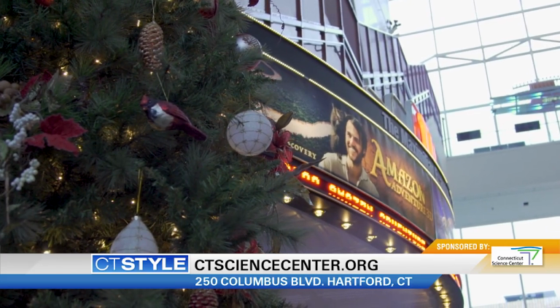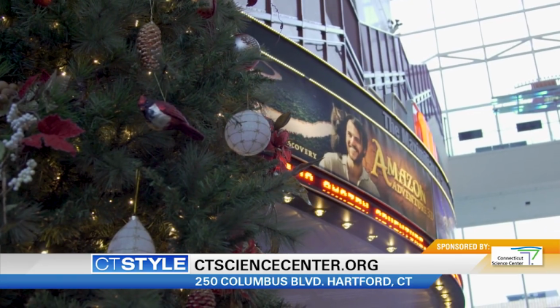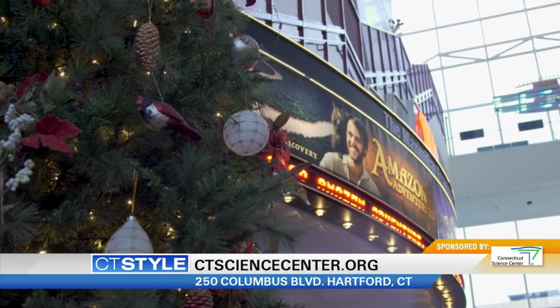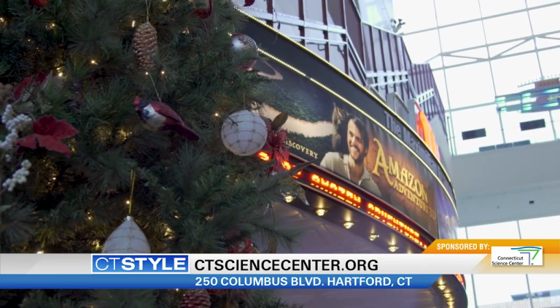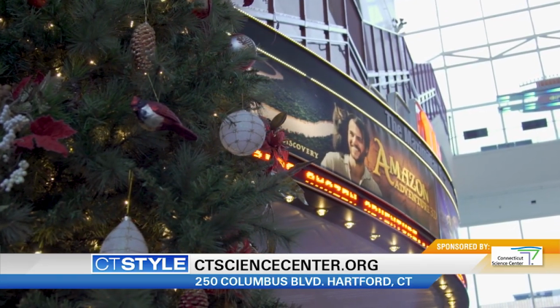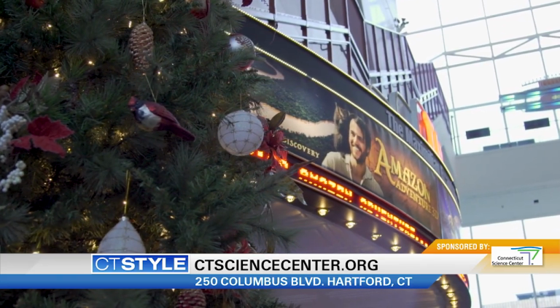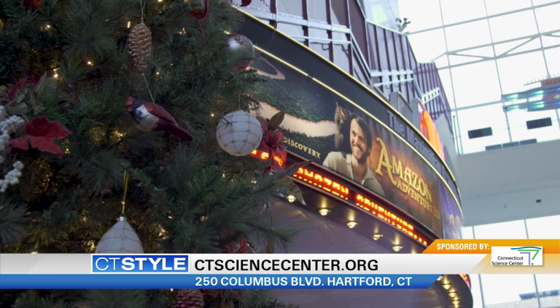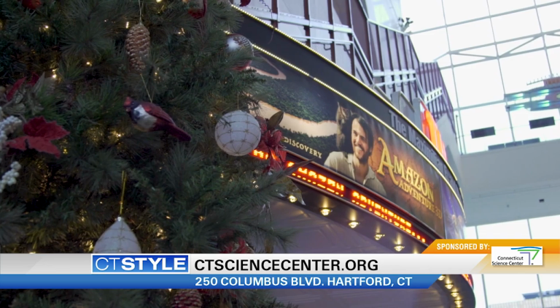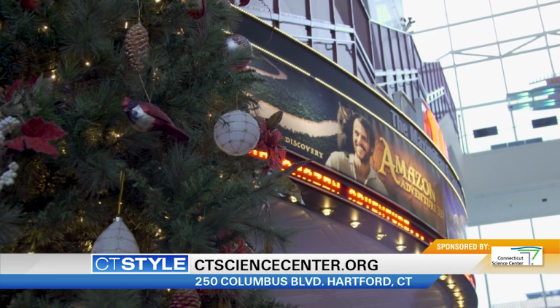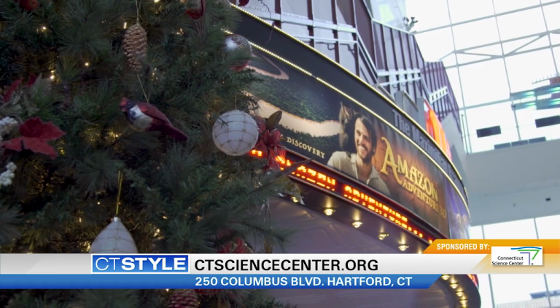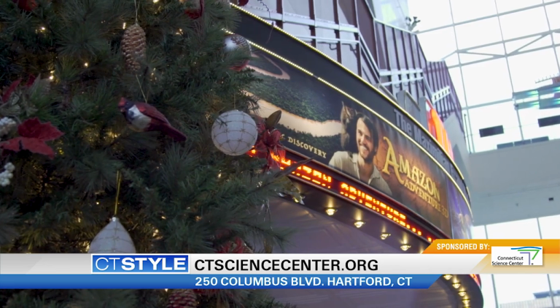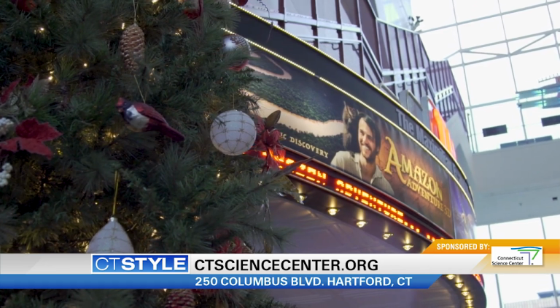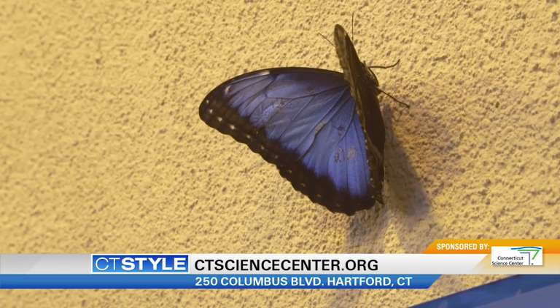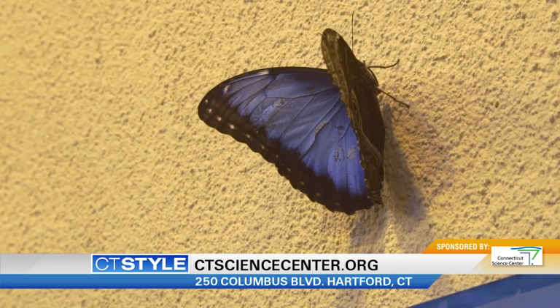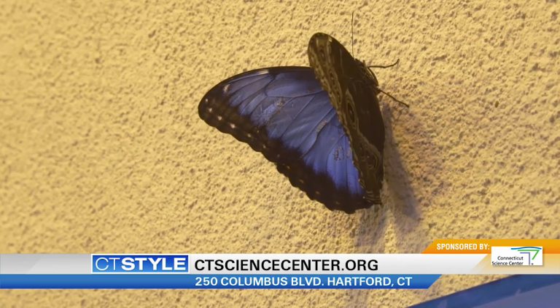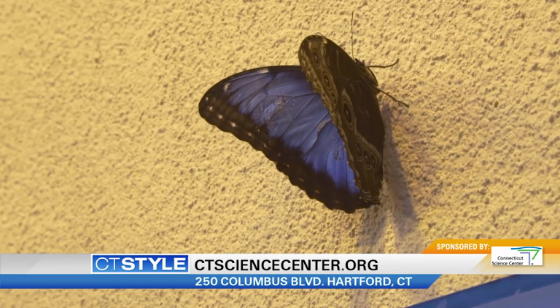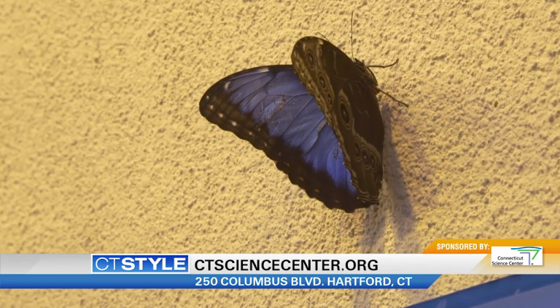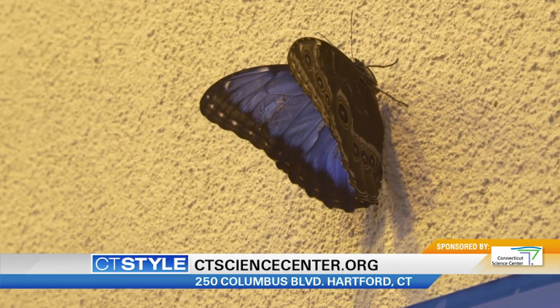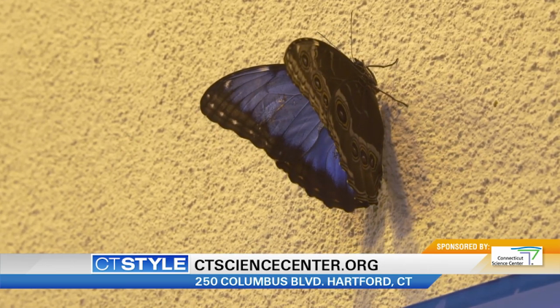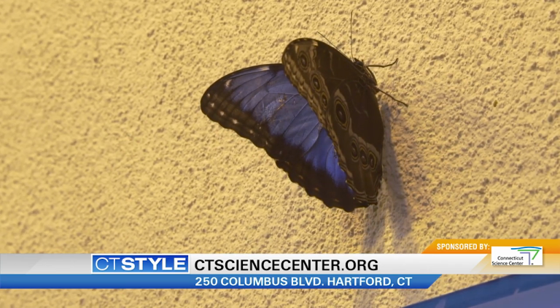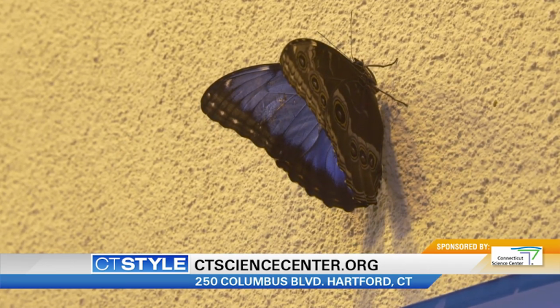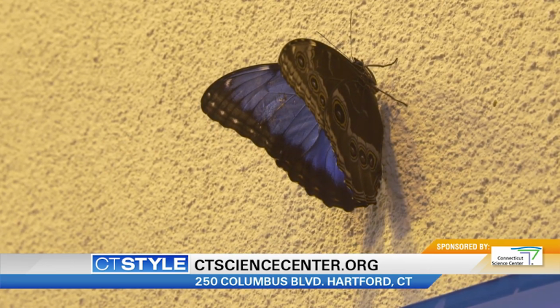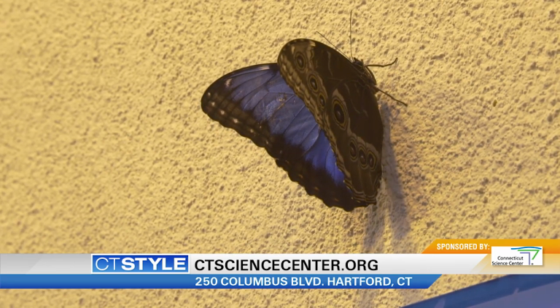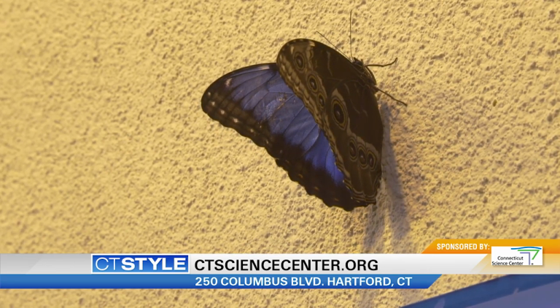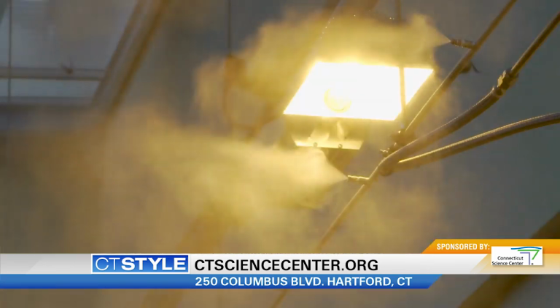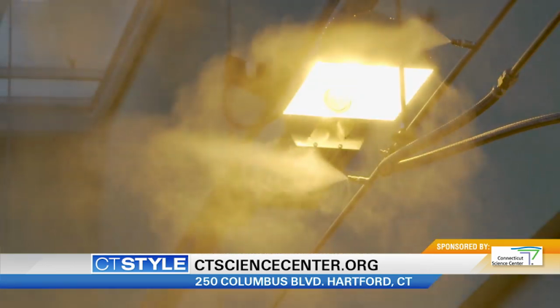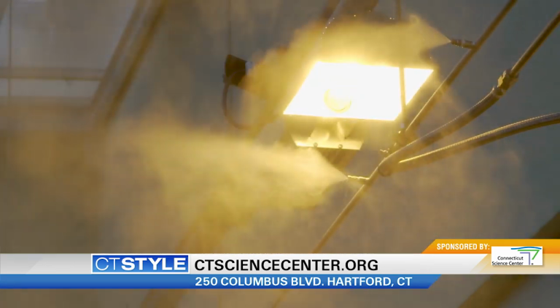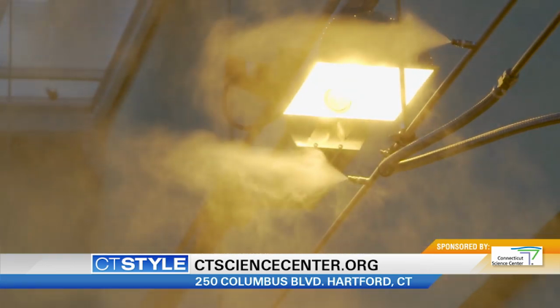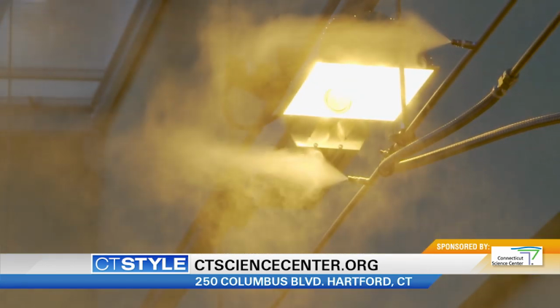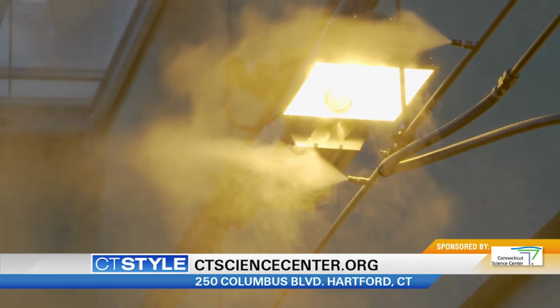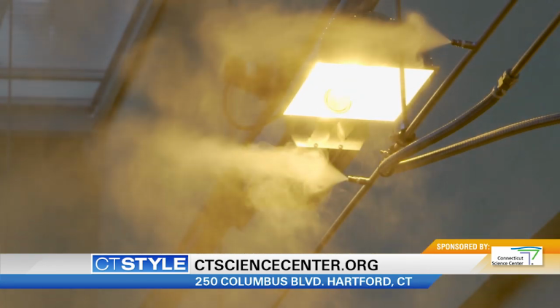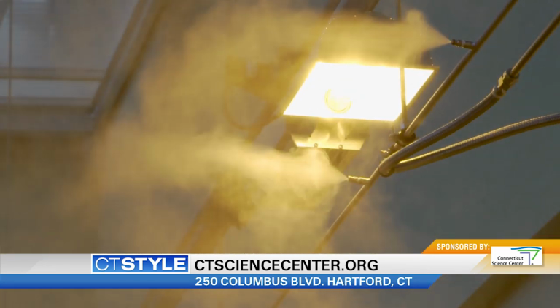Visit the Connecticut Science Center in downtown Hartford and learn more online at ctsciencecenter.org.